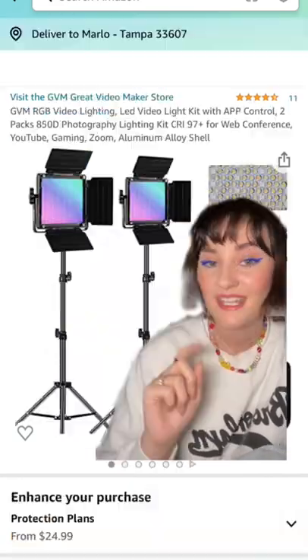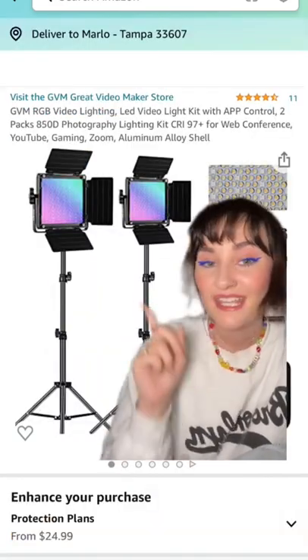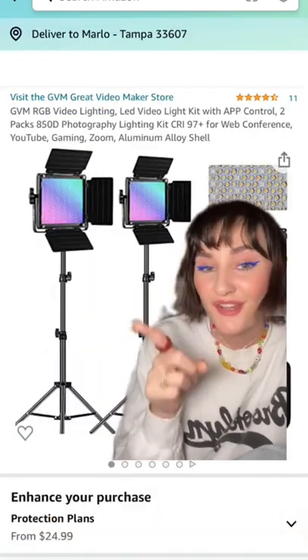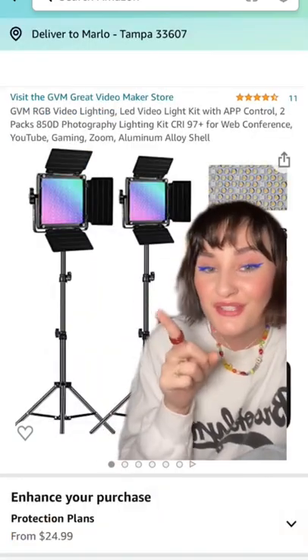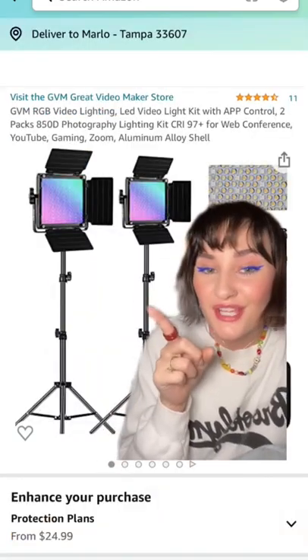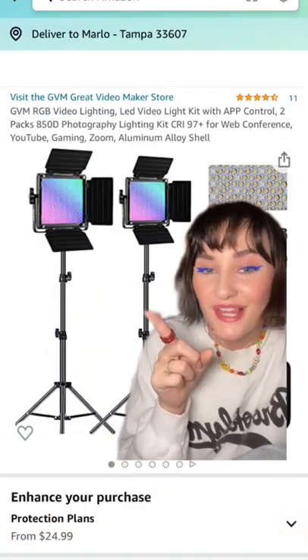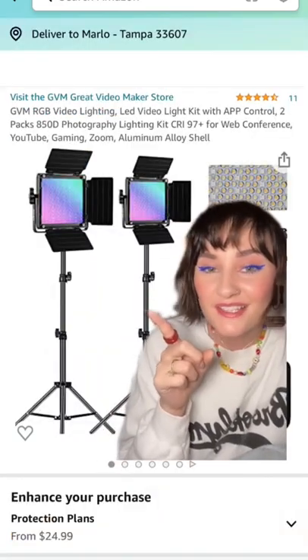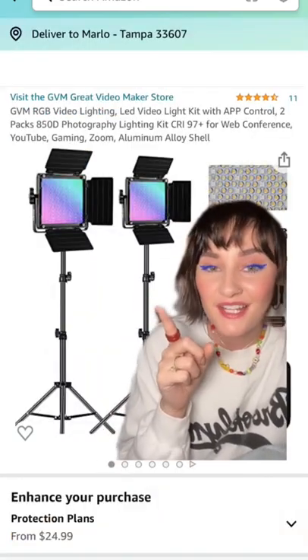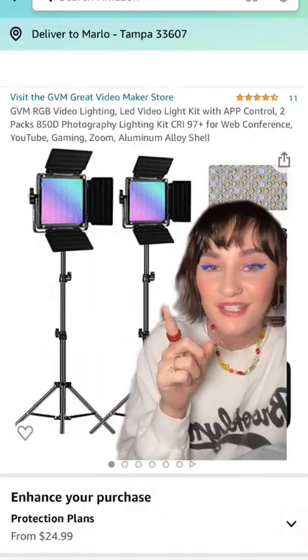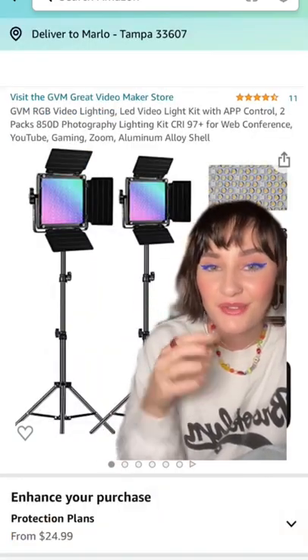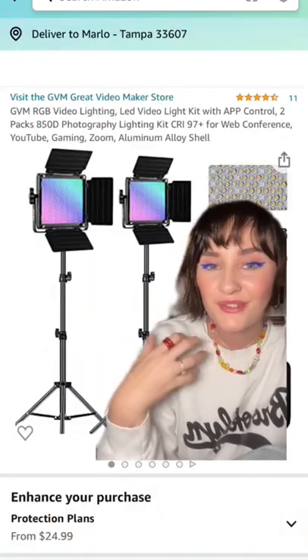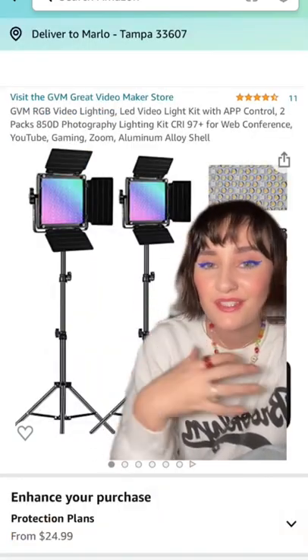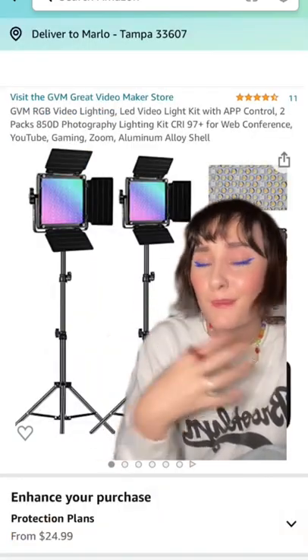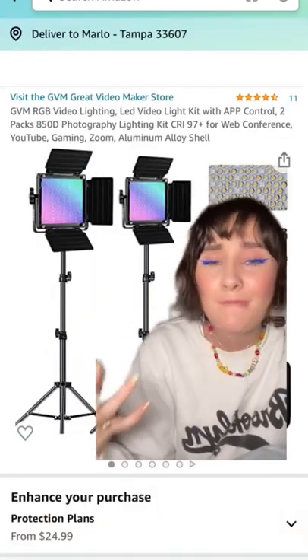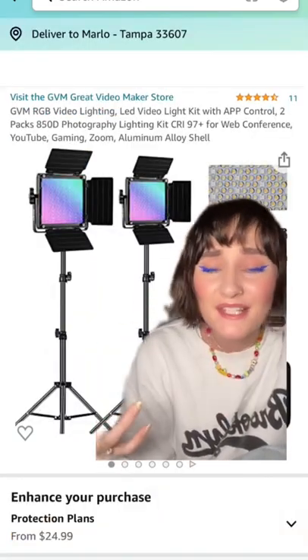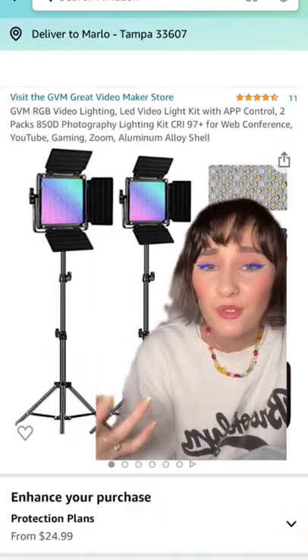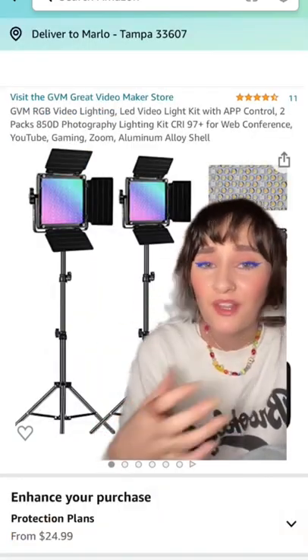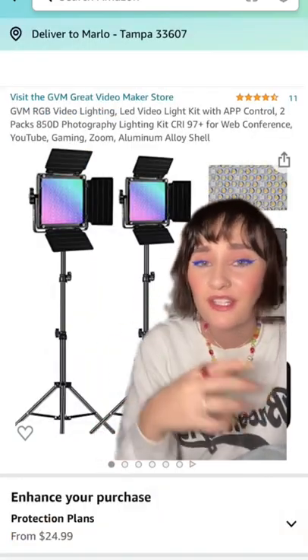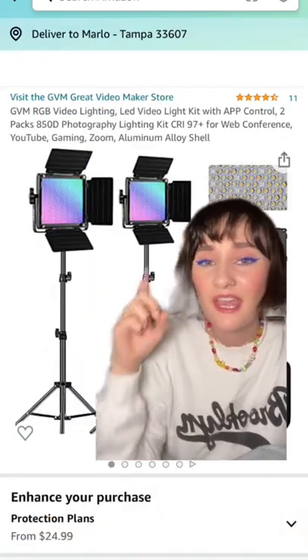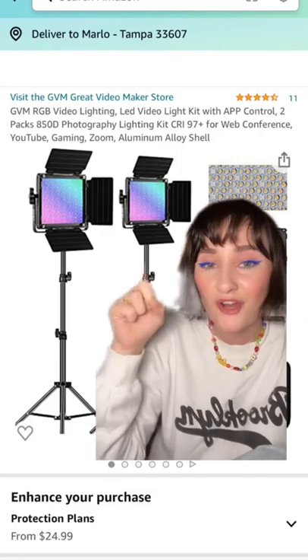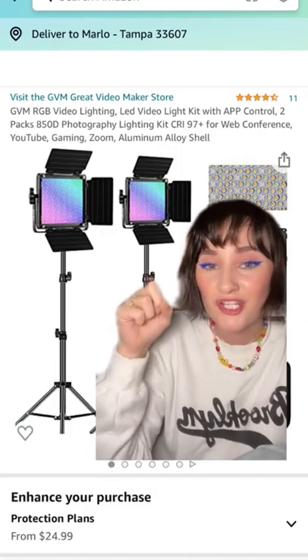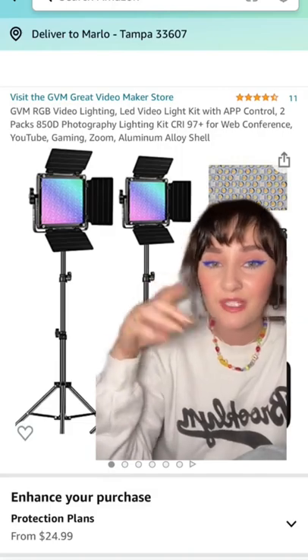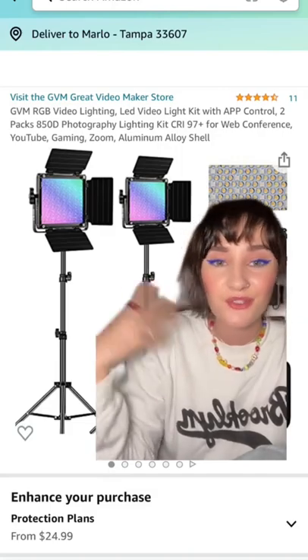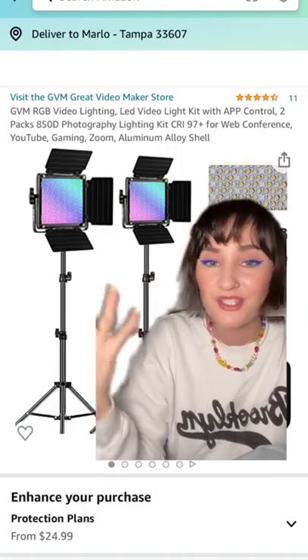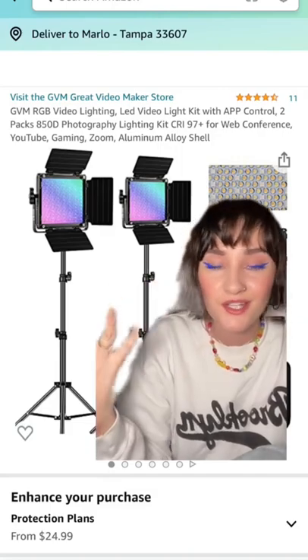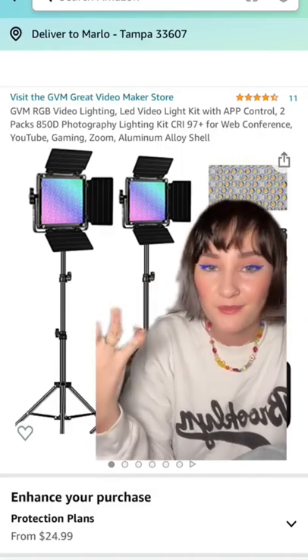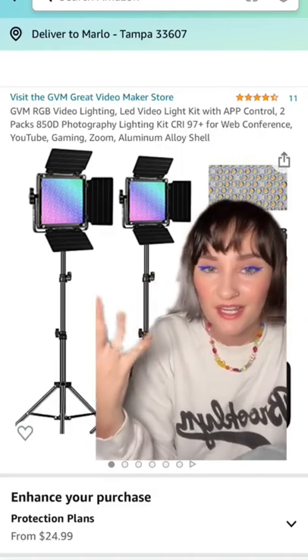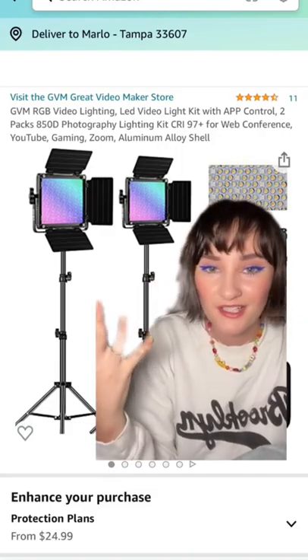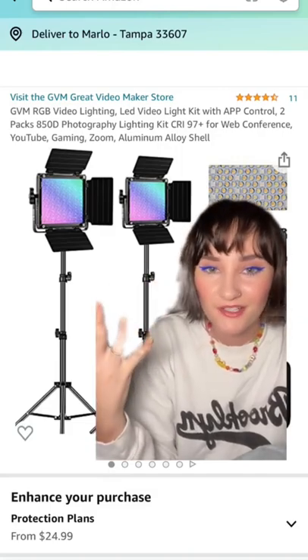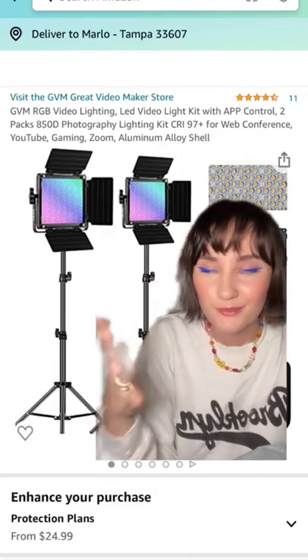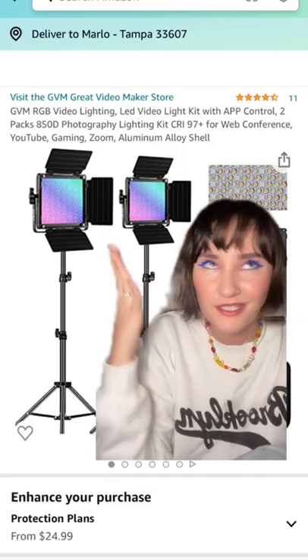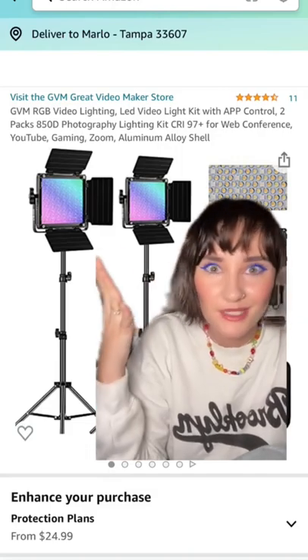Here are the studio lights that I use. Amazing quality and they're RGB so you can change them to any color, which is amazing.